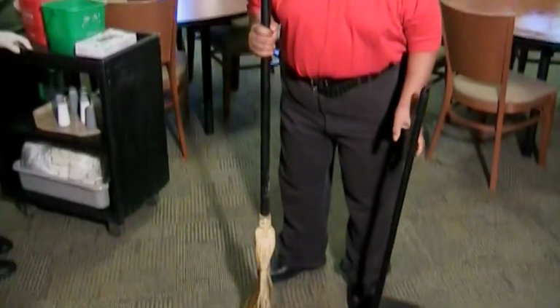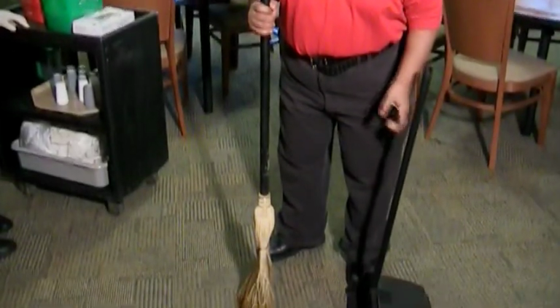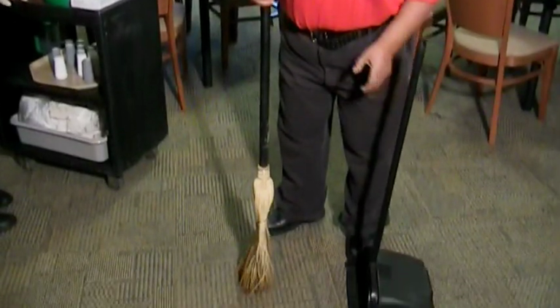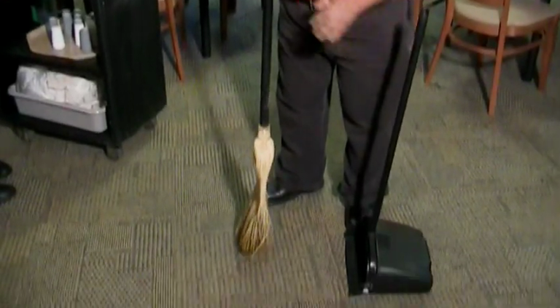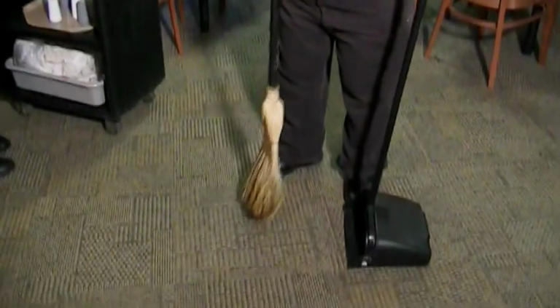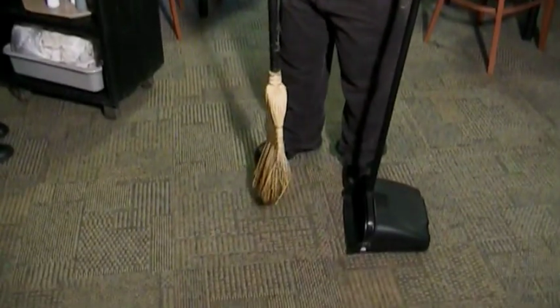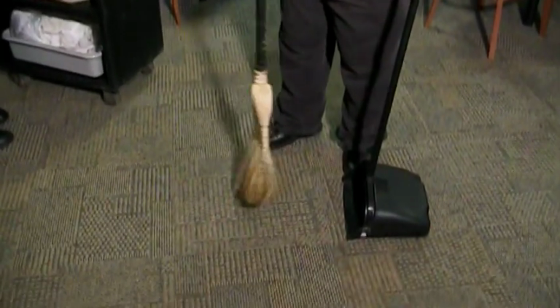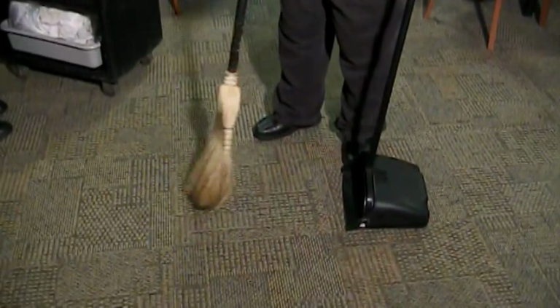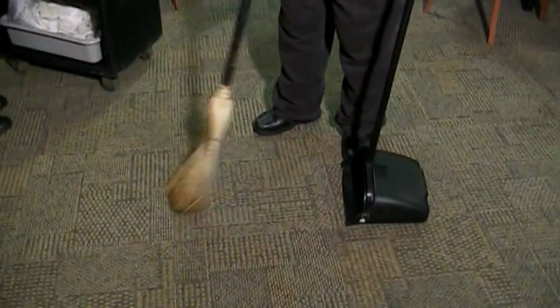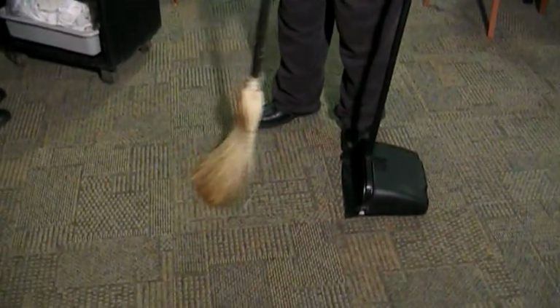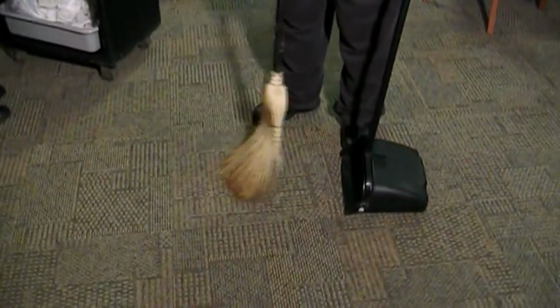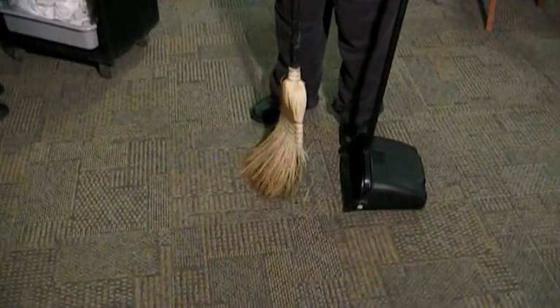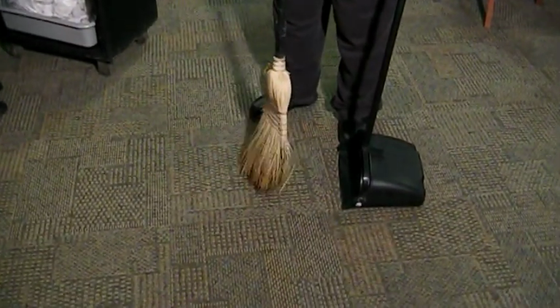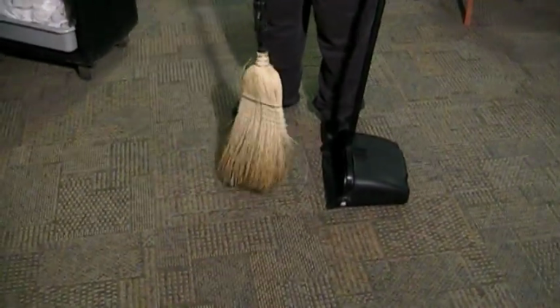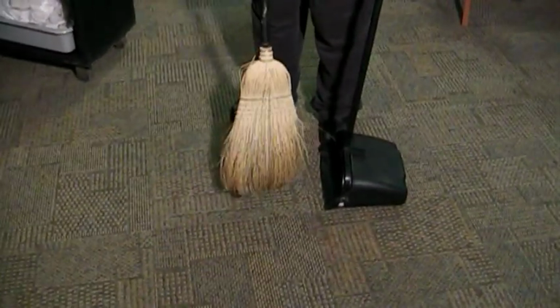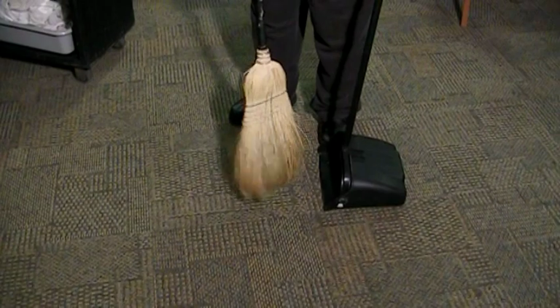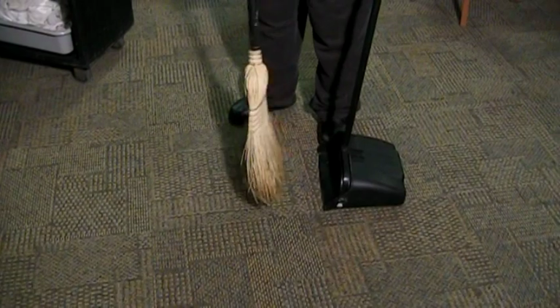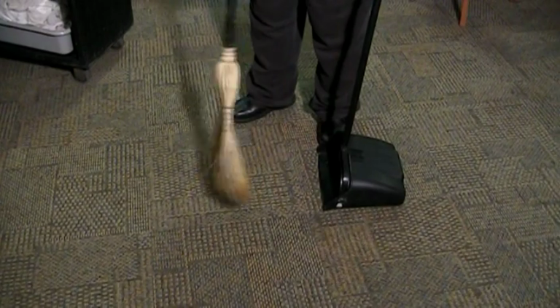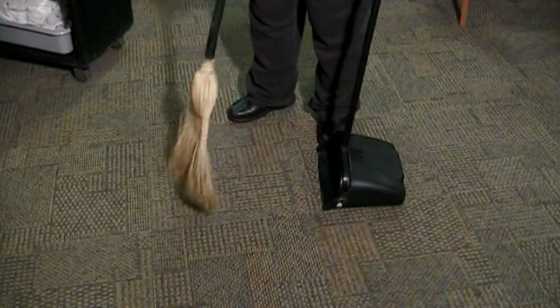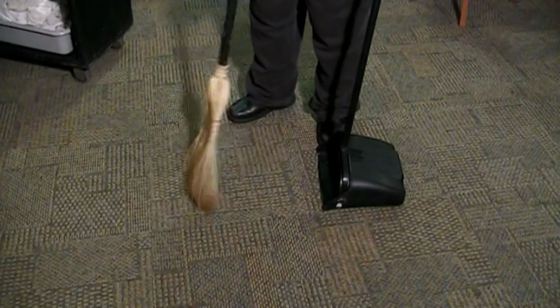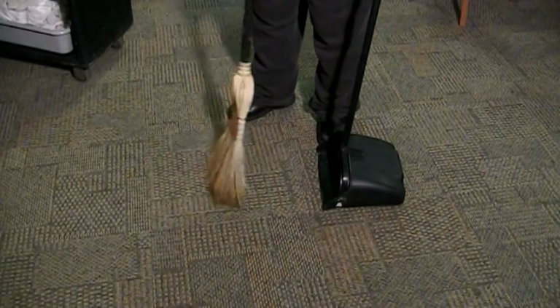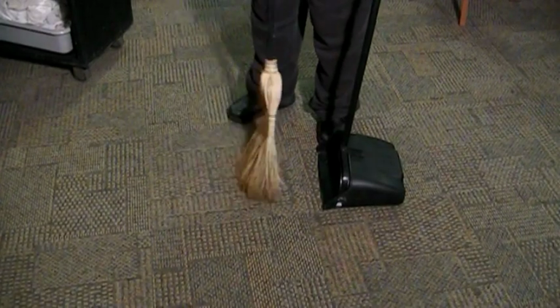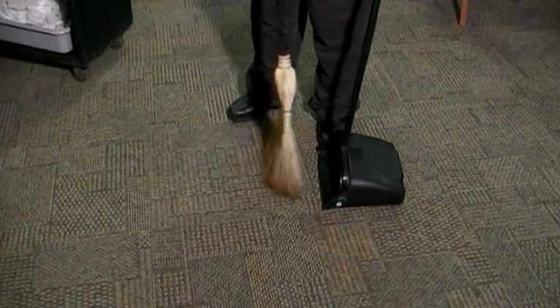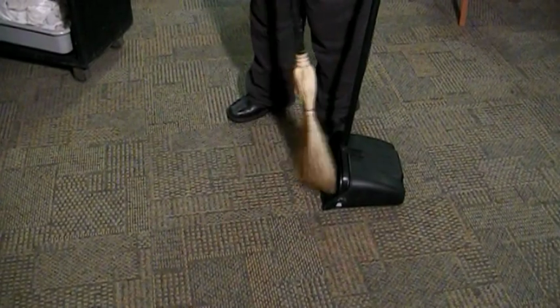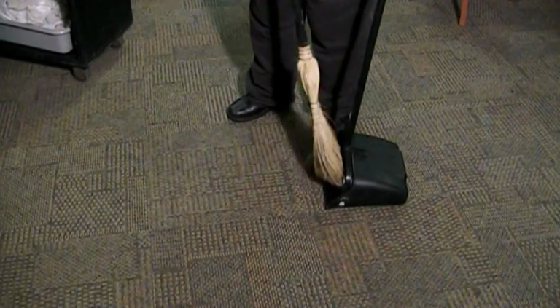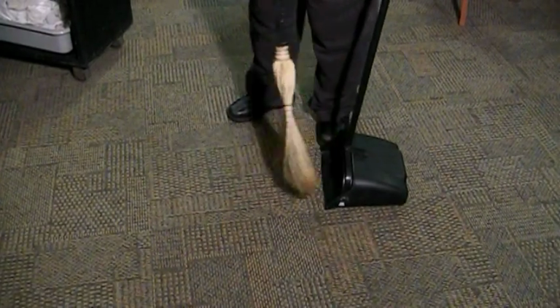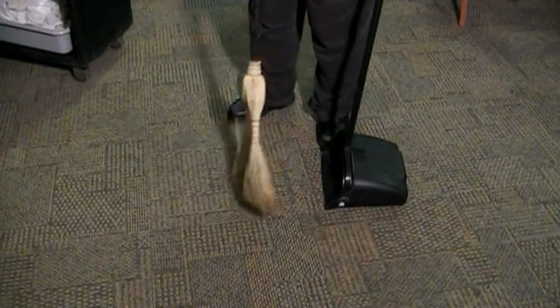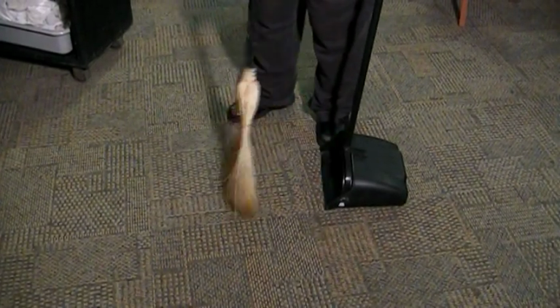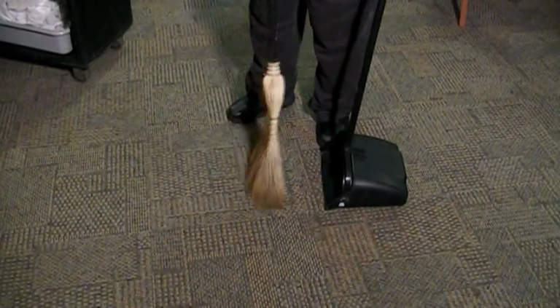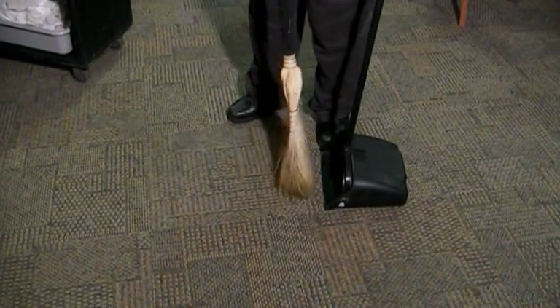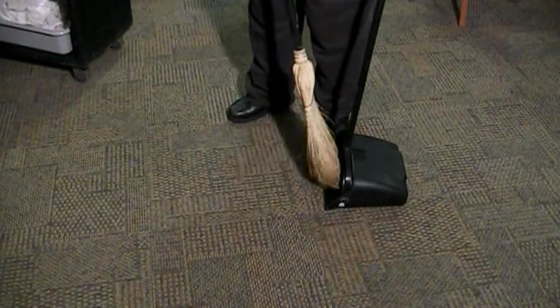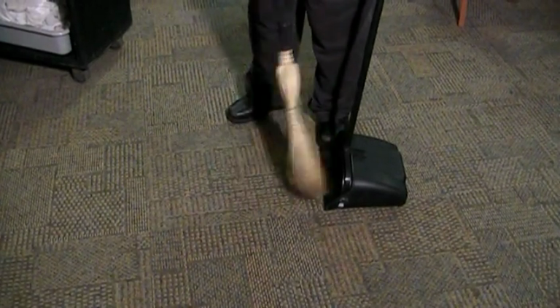Clean floors are just as important as clean tables and making sure the dining room looks good. Sweep up any trash on the floor.